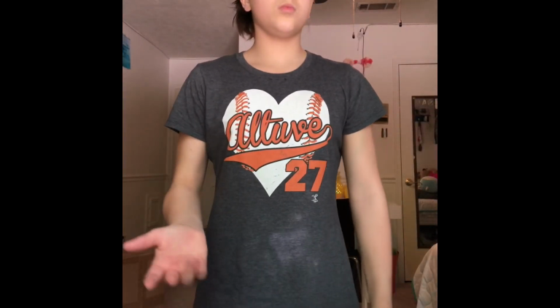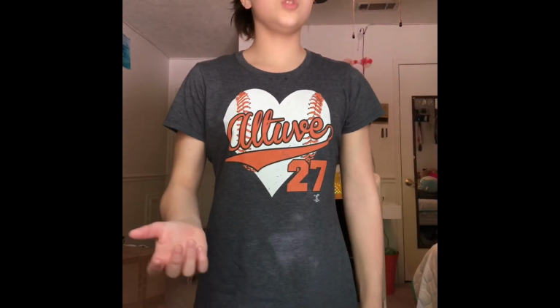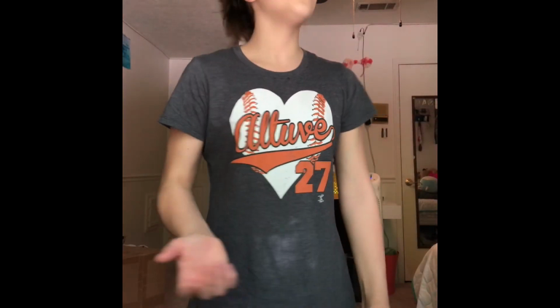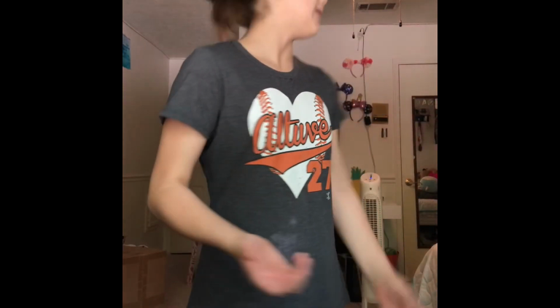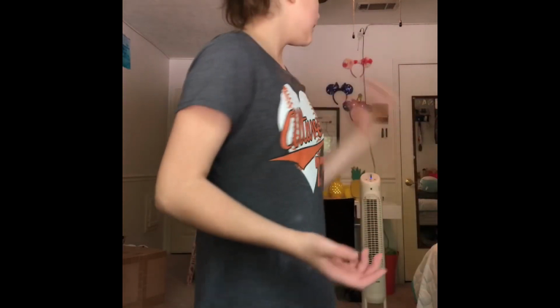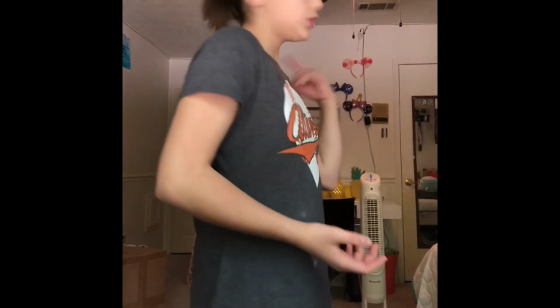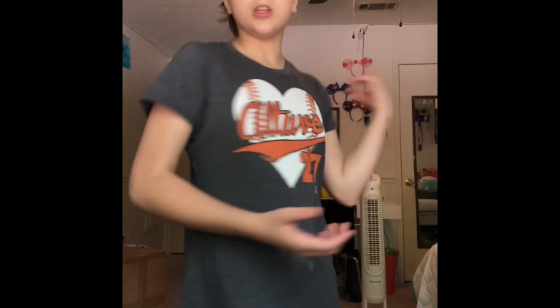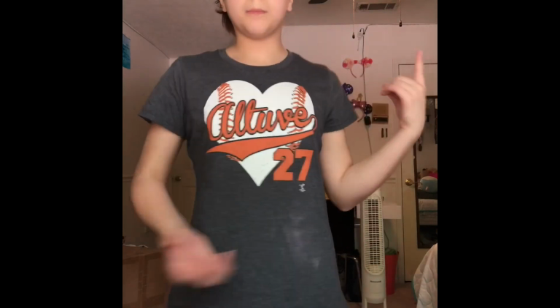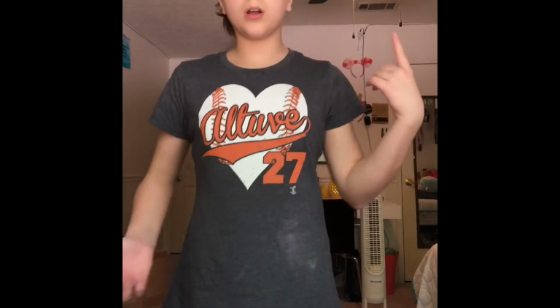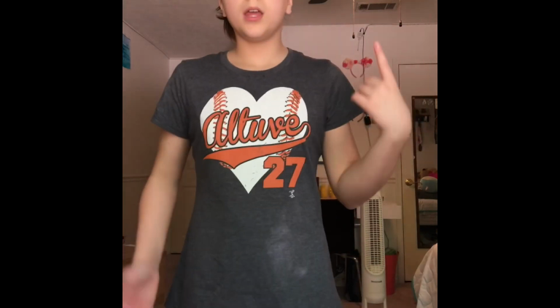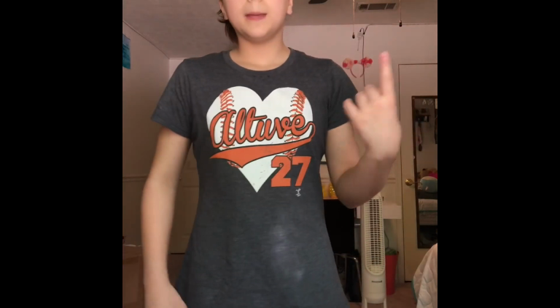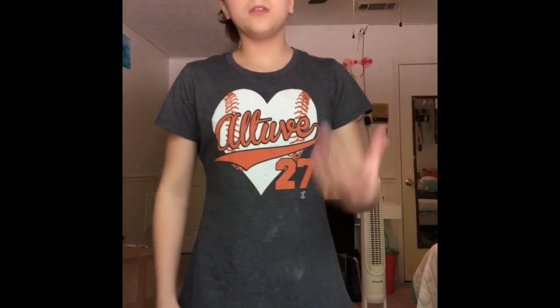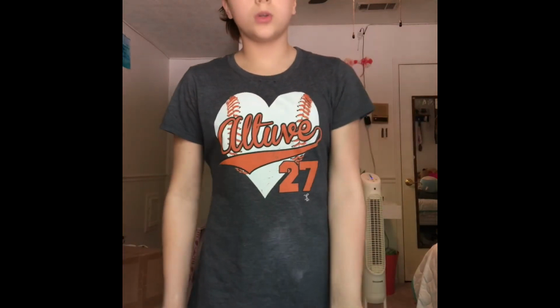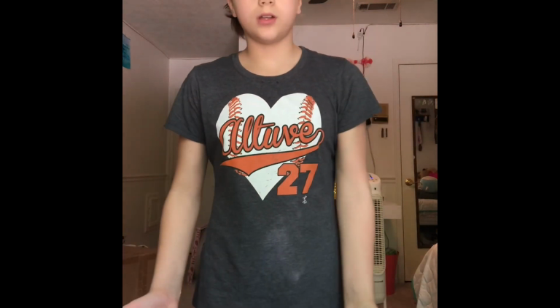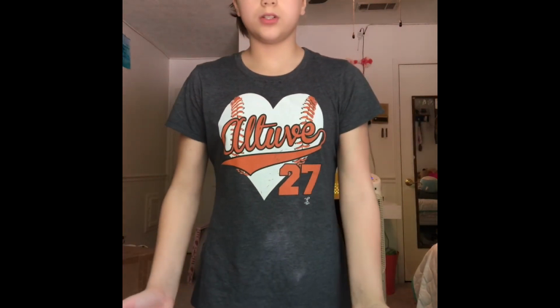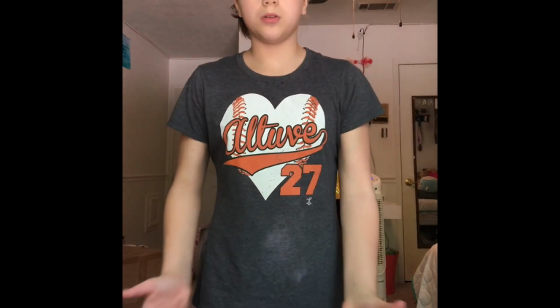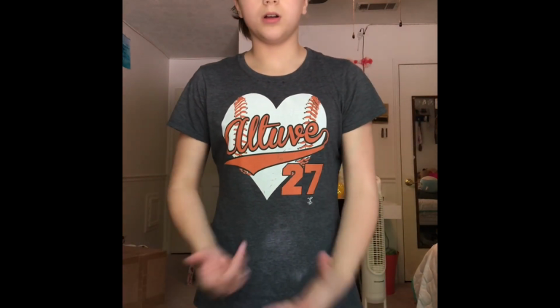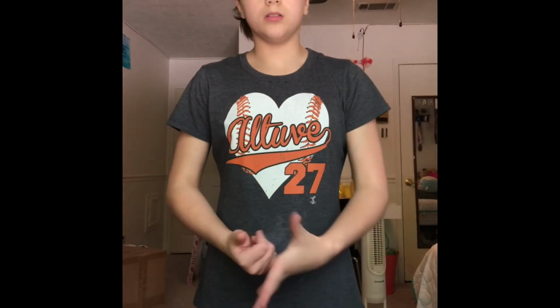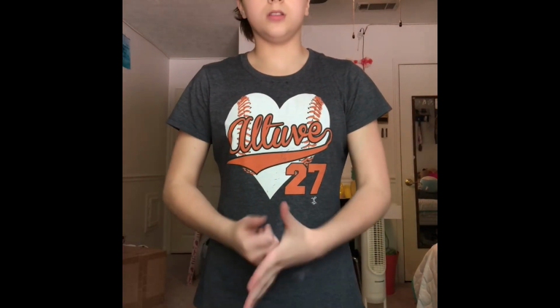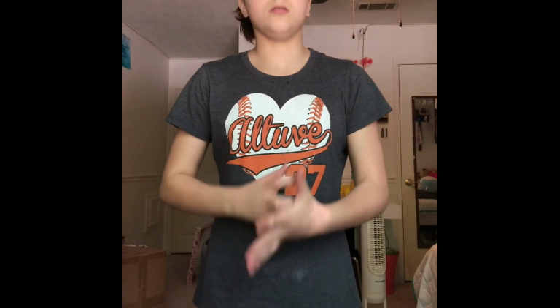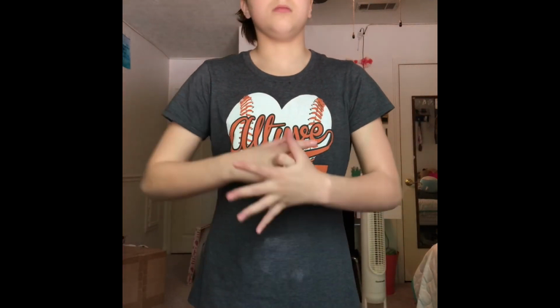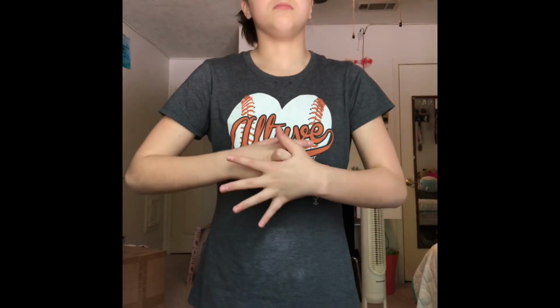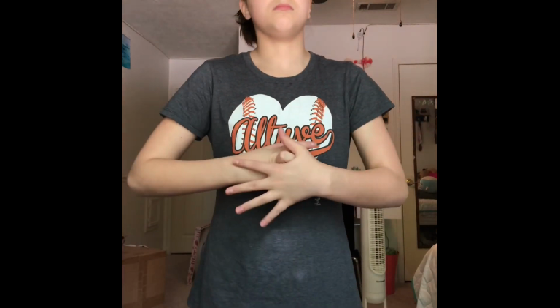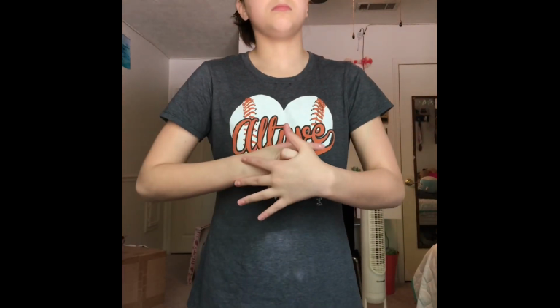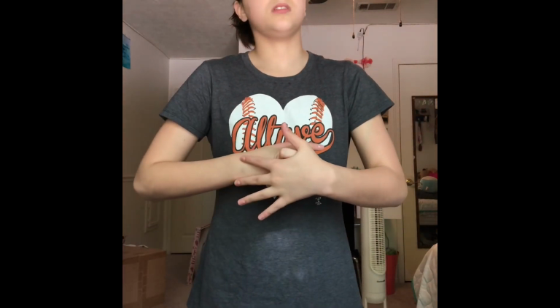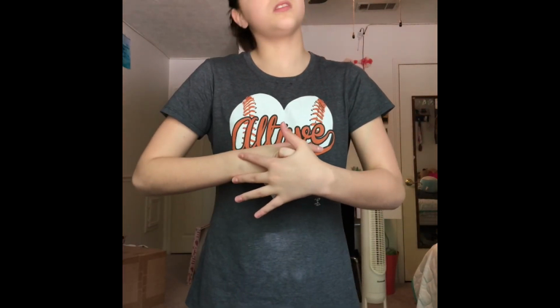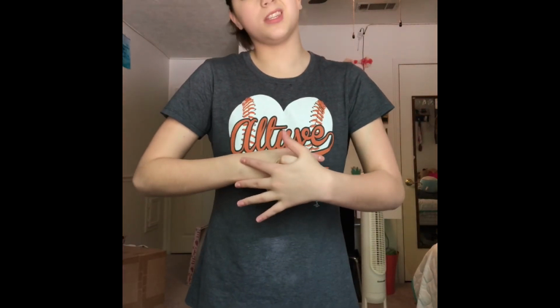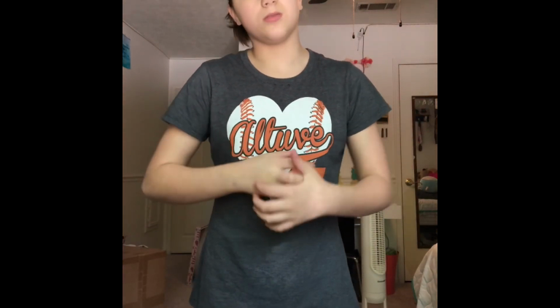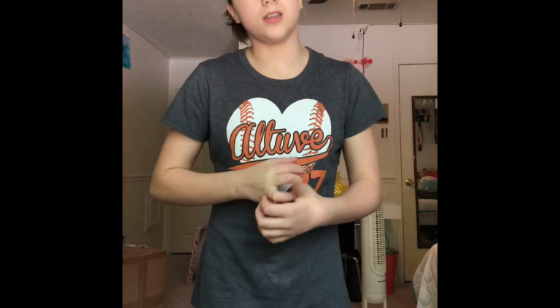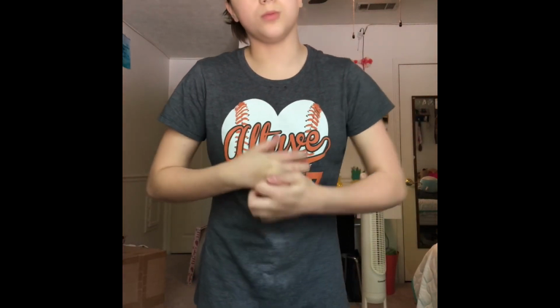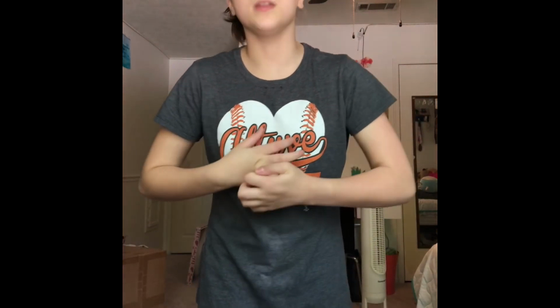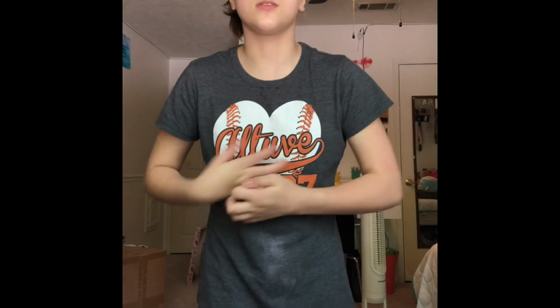You might also need a chin-up bar, but if you don't have a chin-up bar, then some of these you can't do, but it's okay.